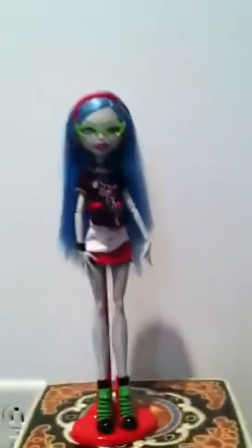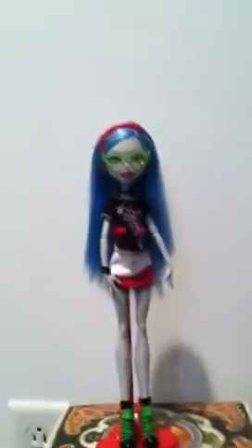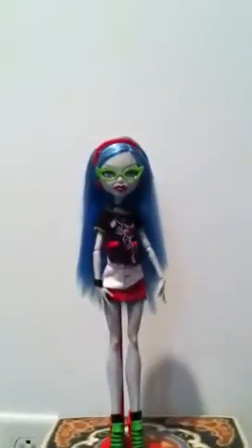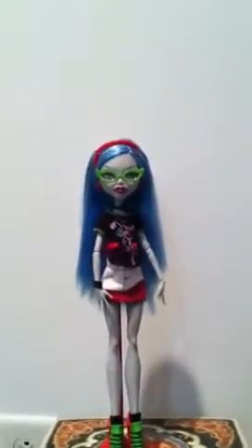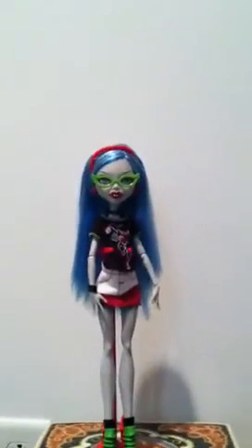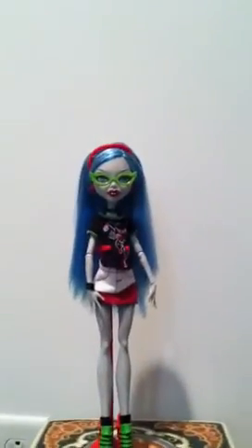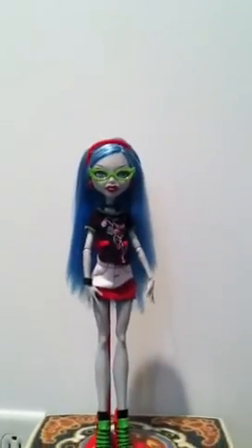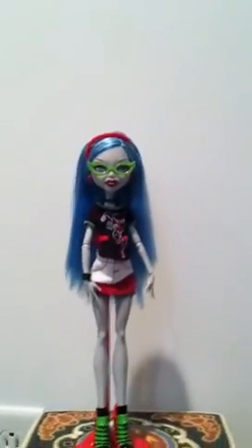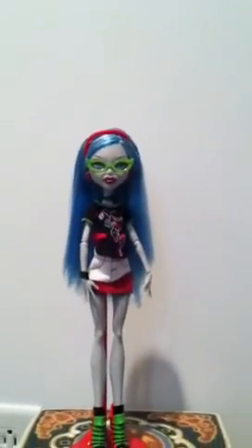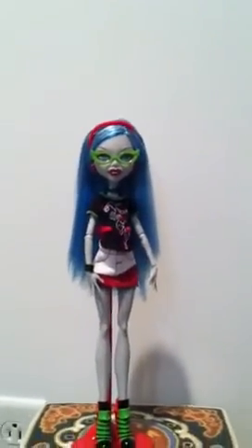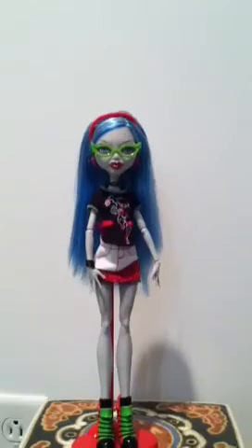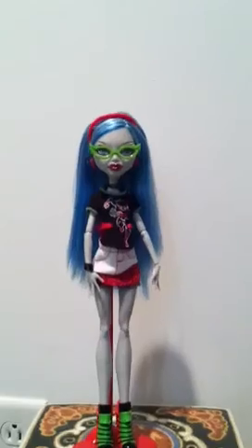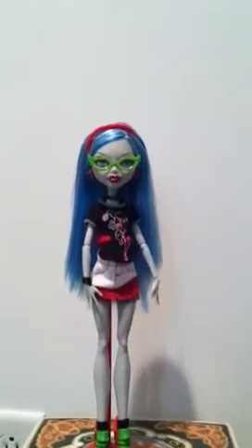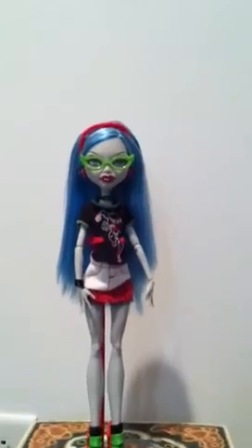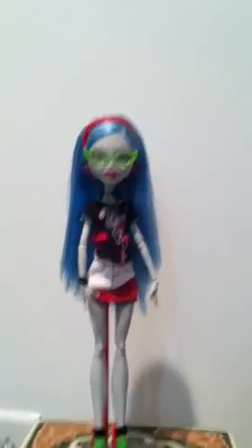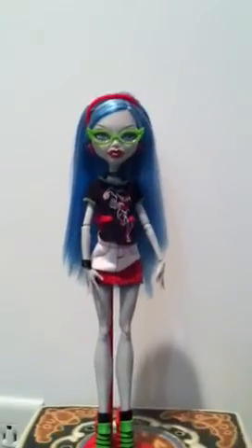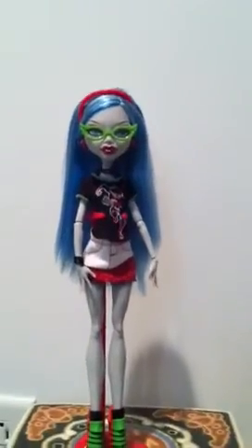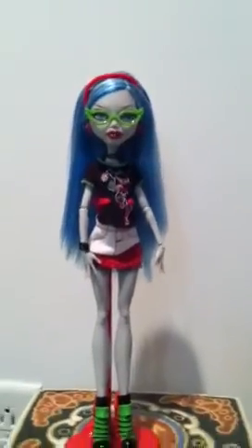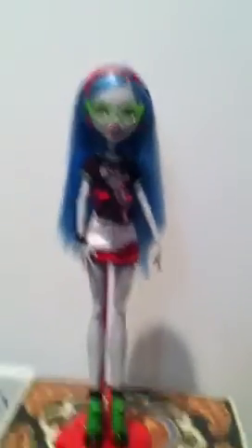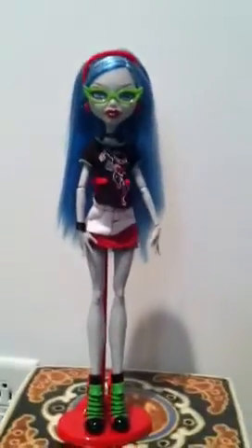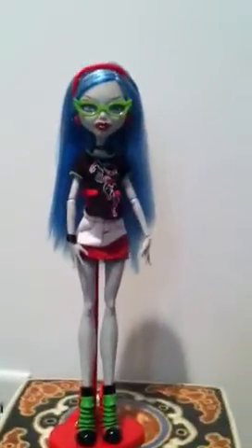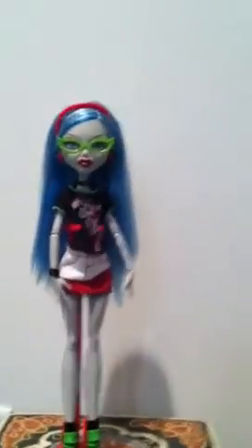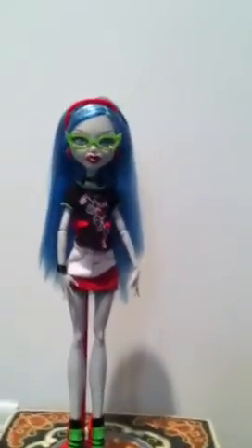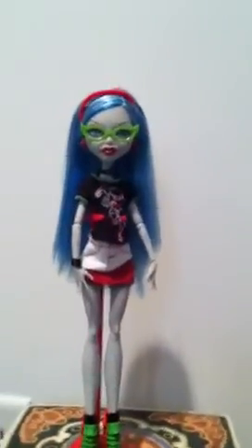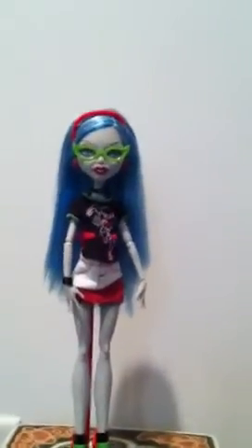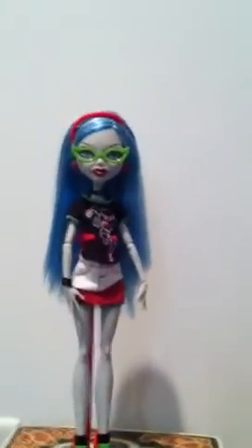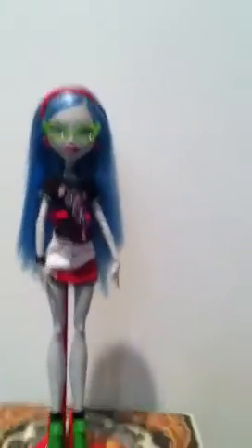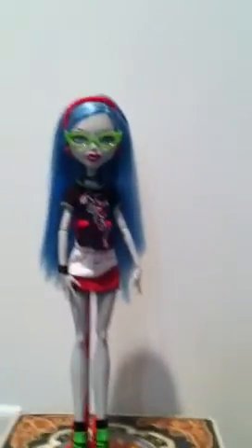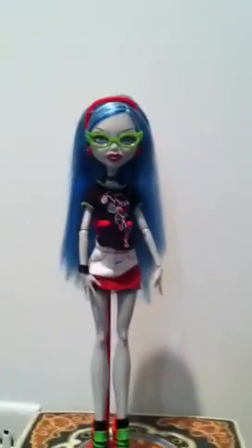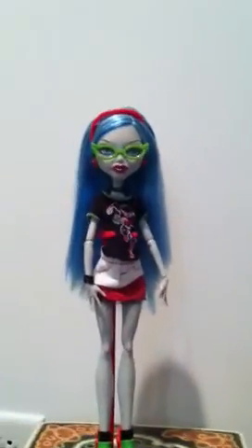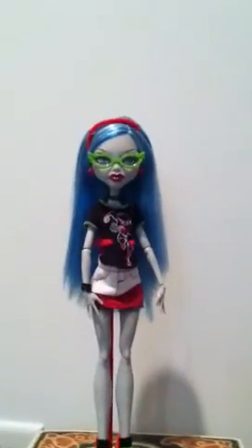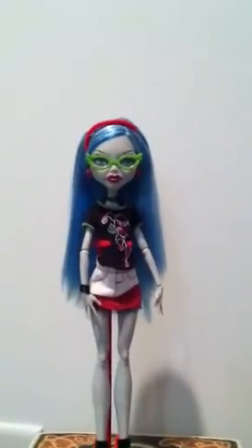Okay, that is my review on the Ghoulia Yelps' Dead Fast Fashion Pack. Thanks for watching!